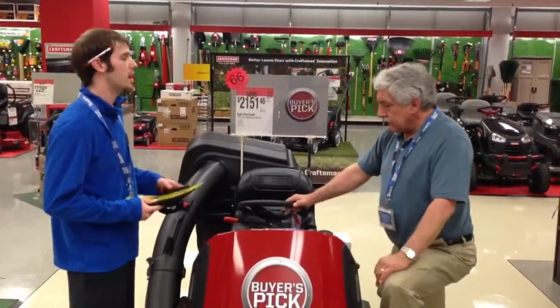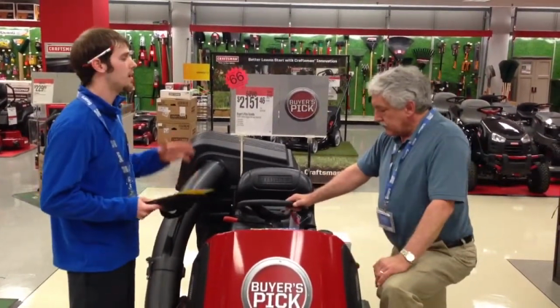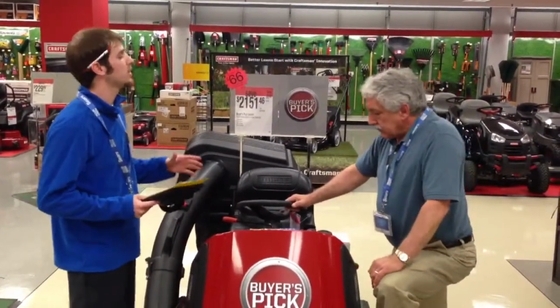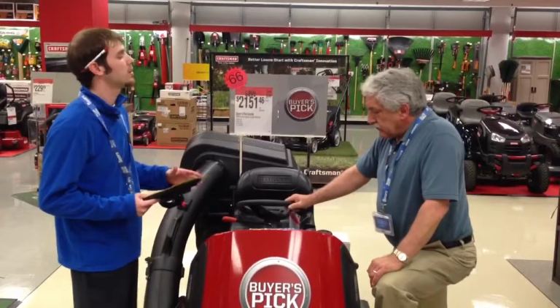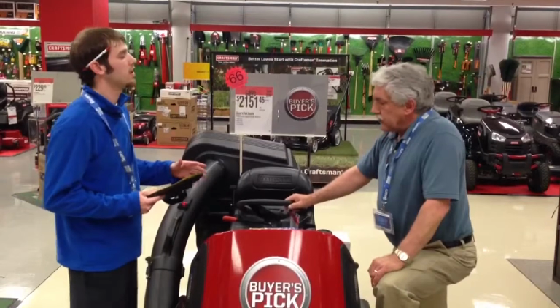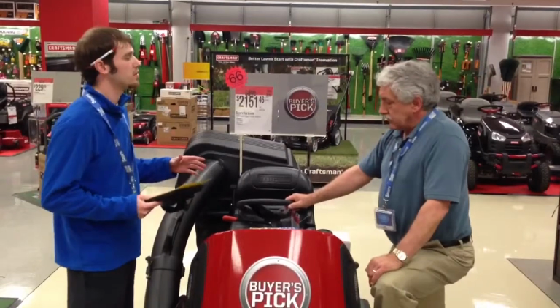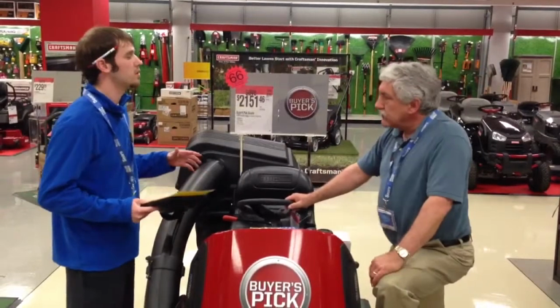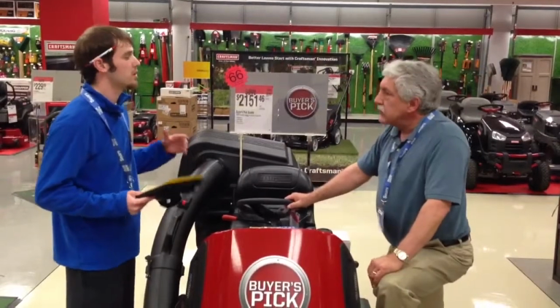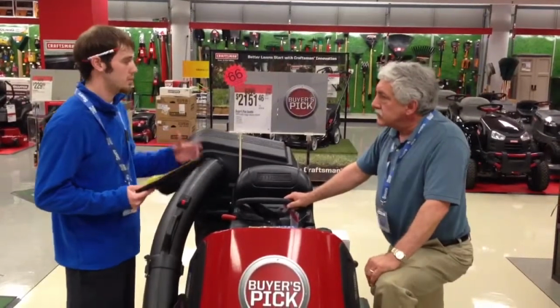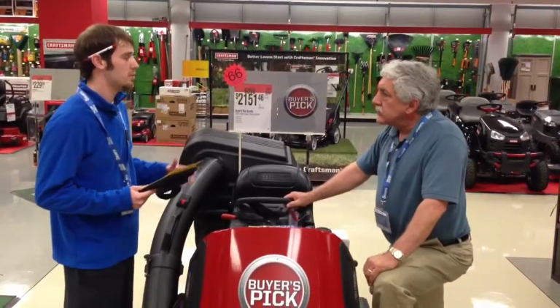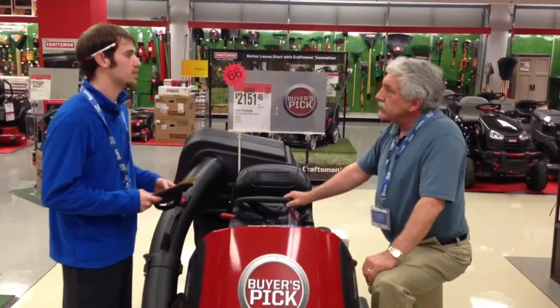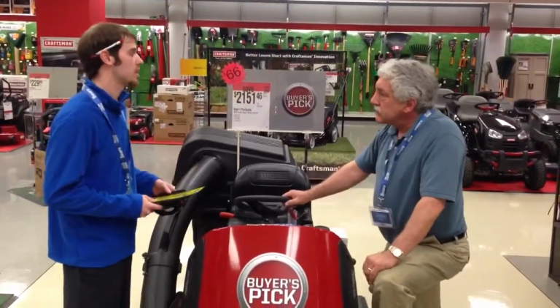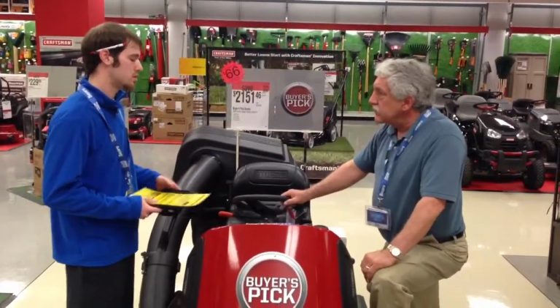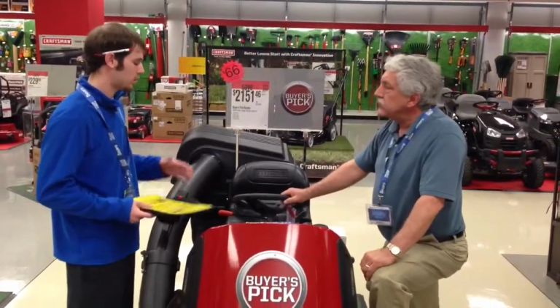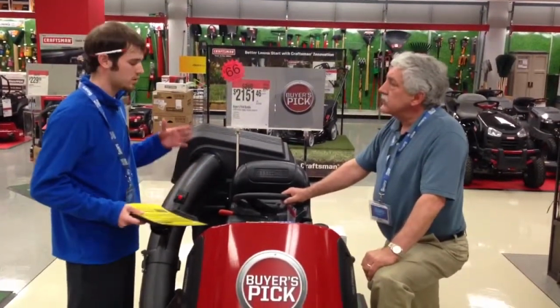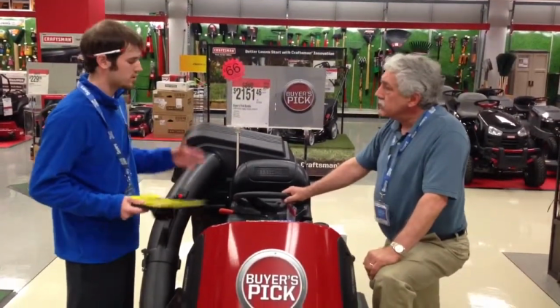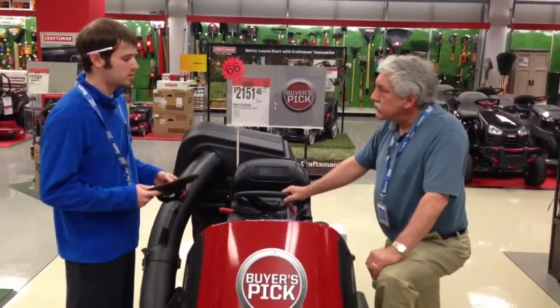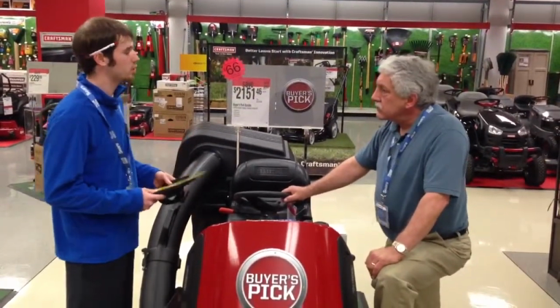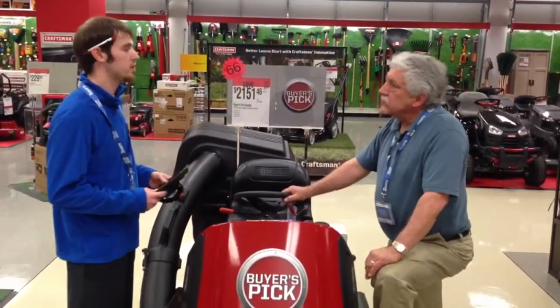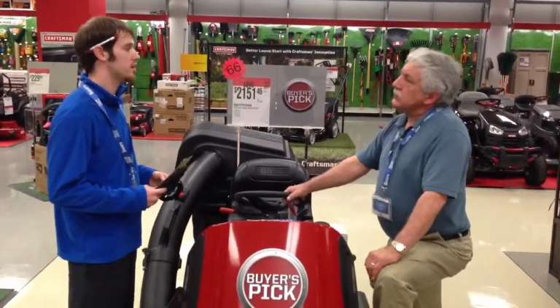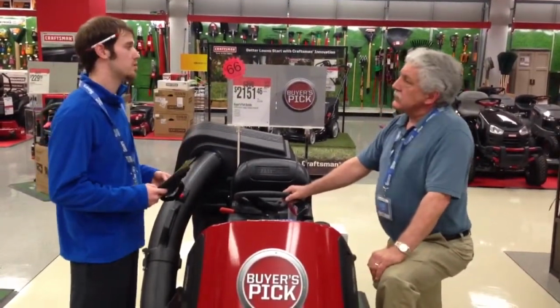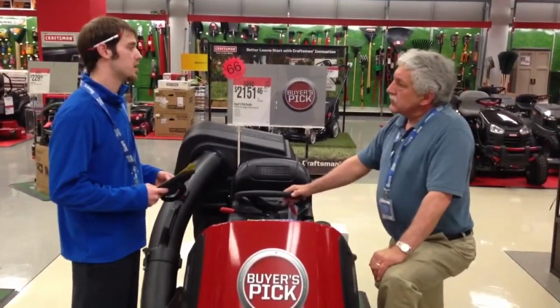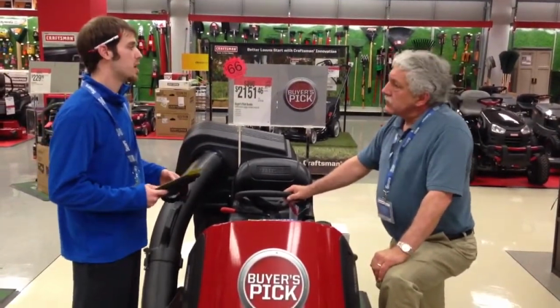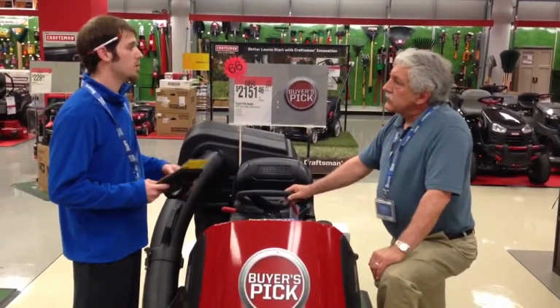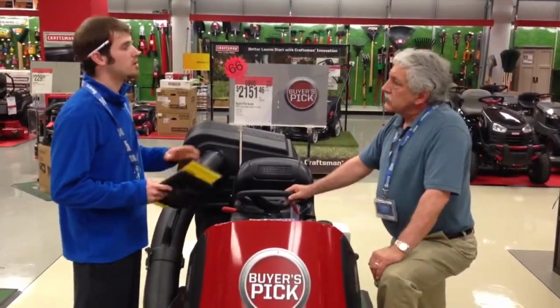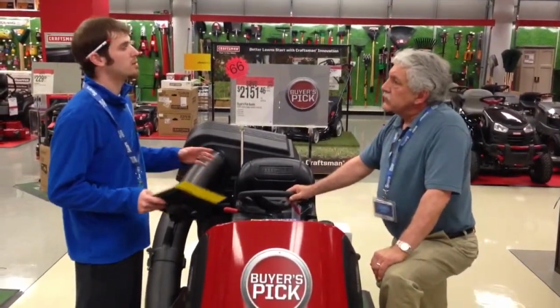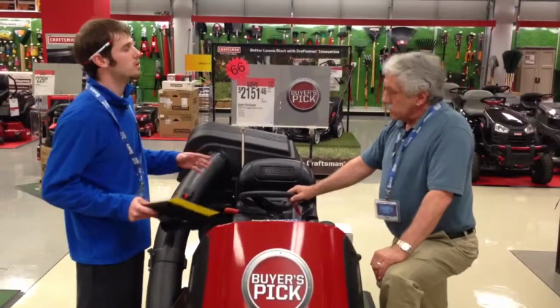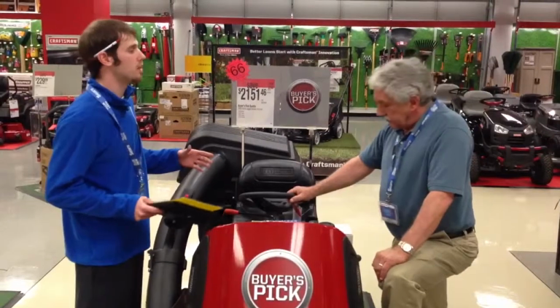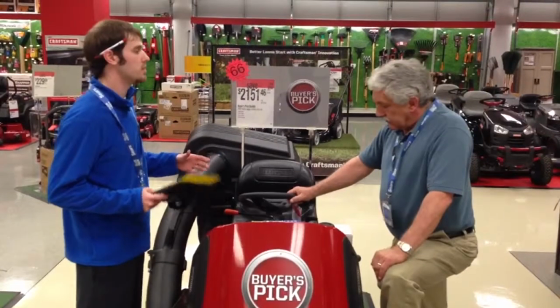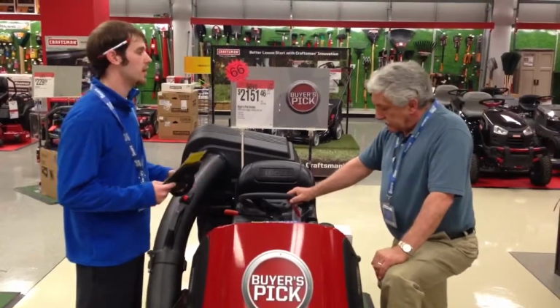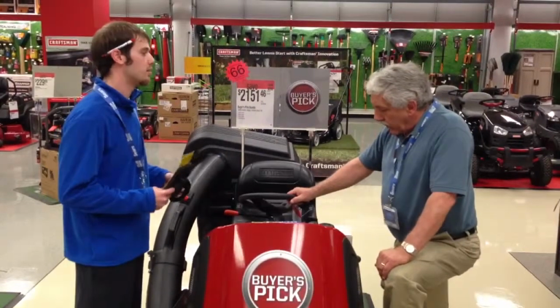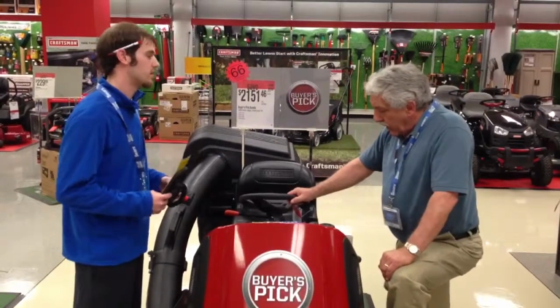I highly recommend our five-year repair protection. It covers parts, service, labor, normal warranty issues — pretty much any major problem that you might have with it.